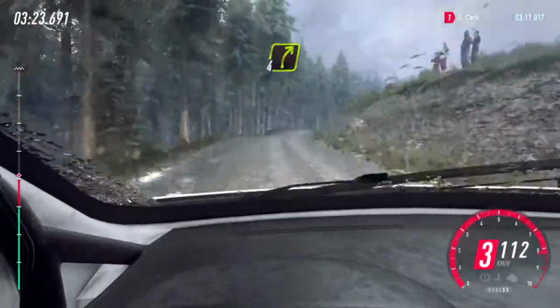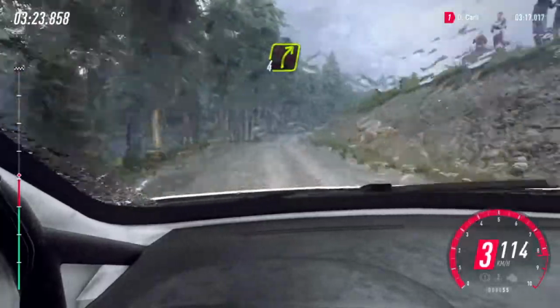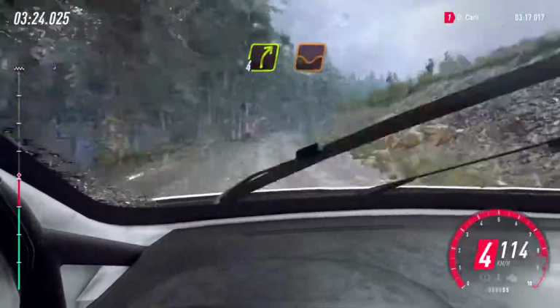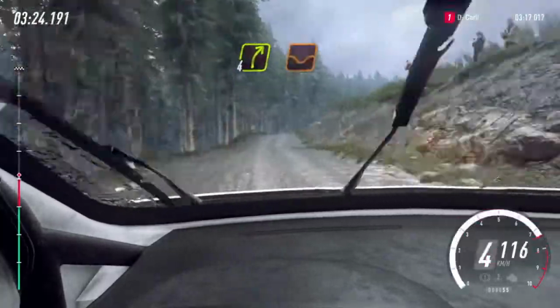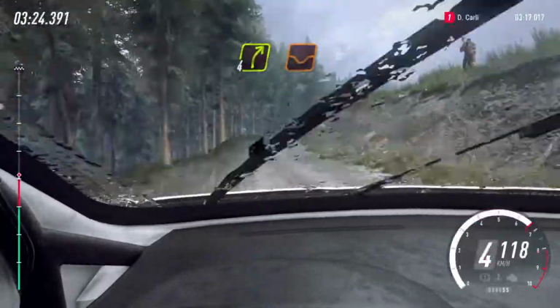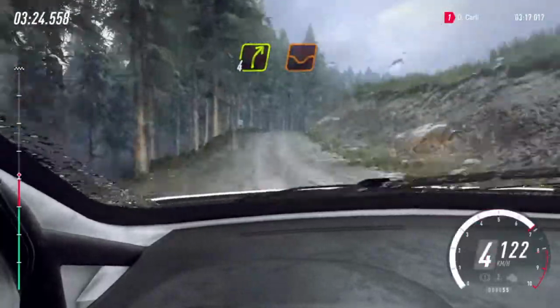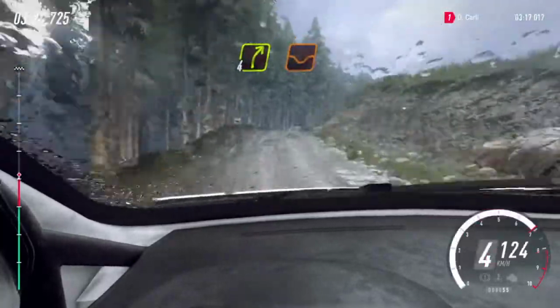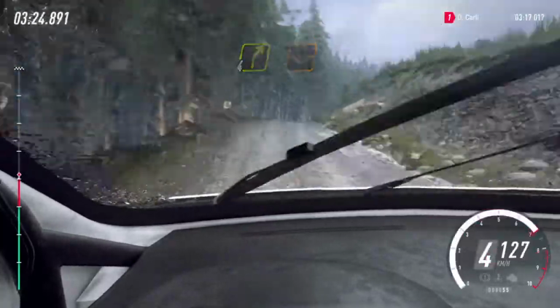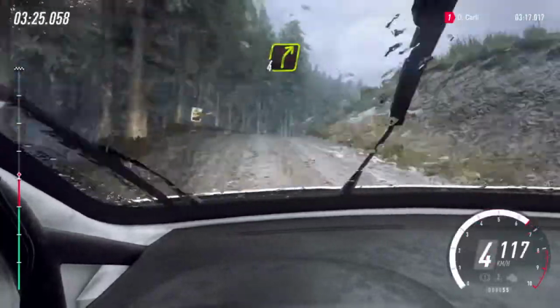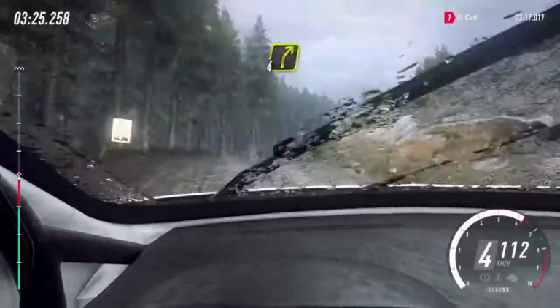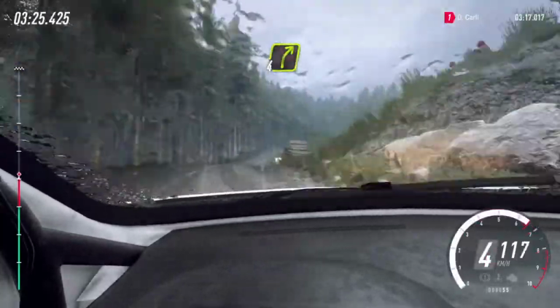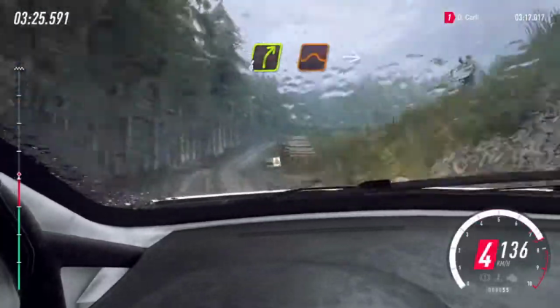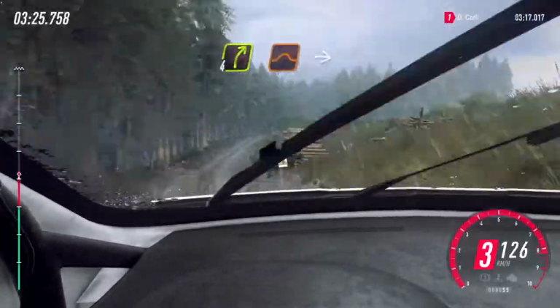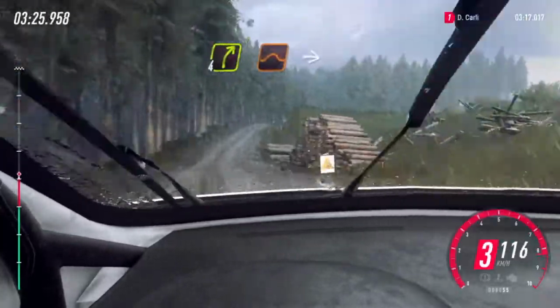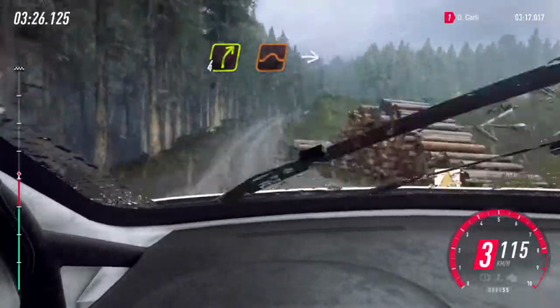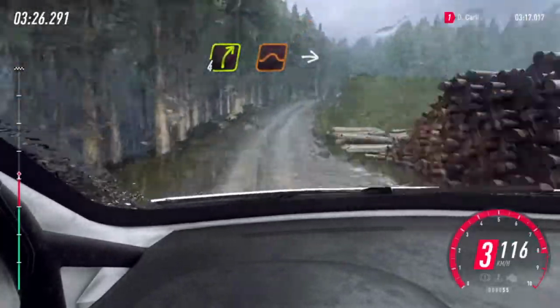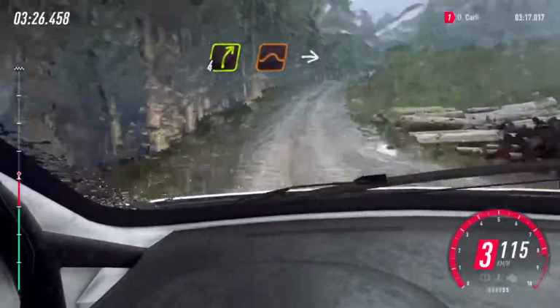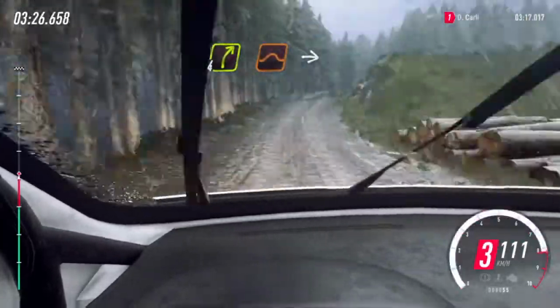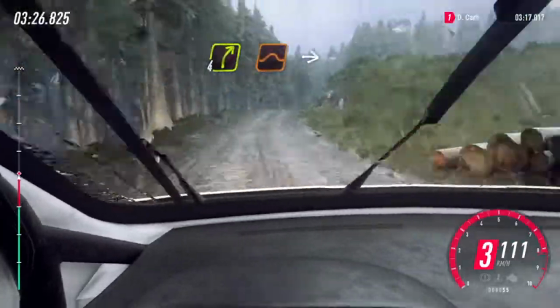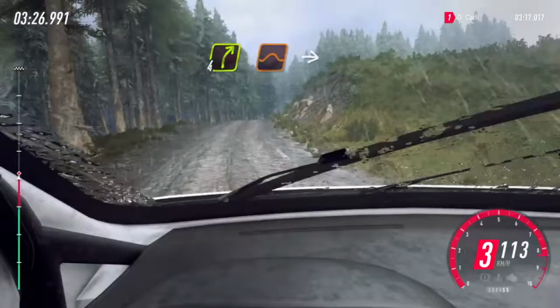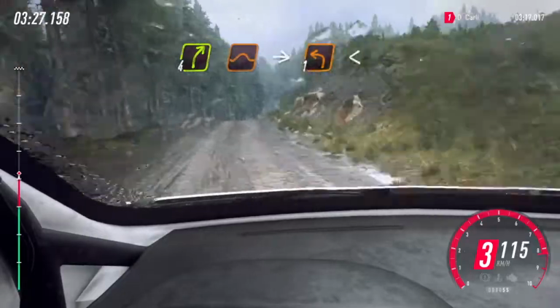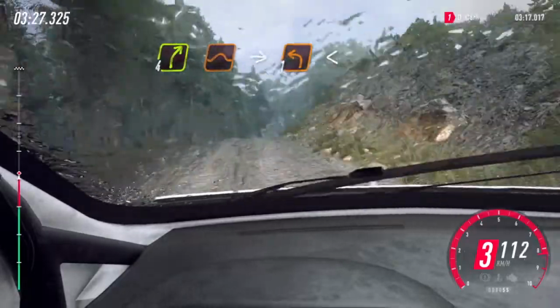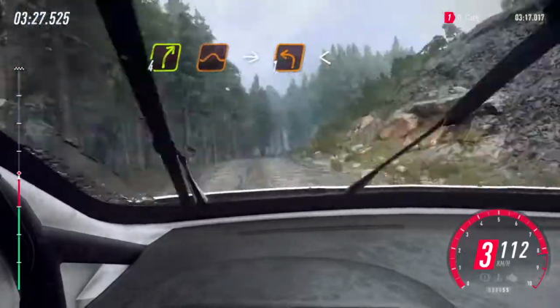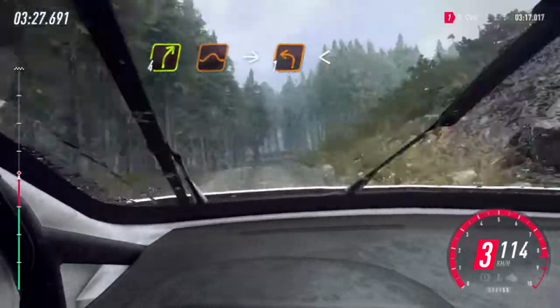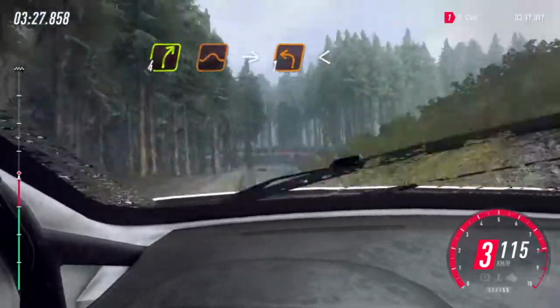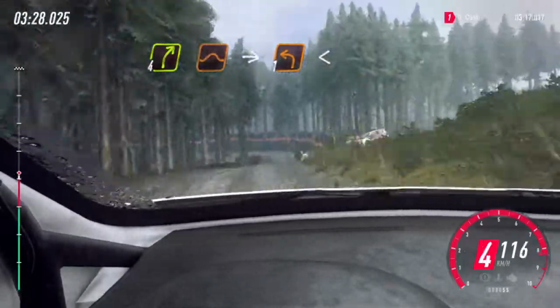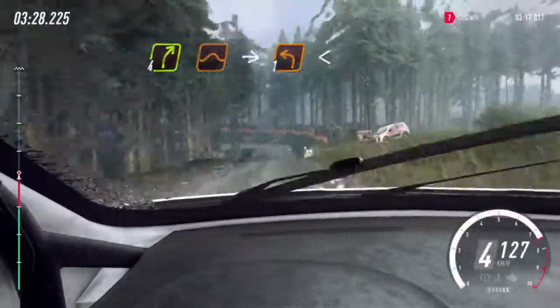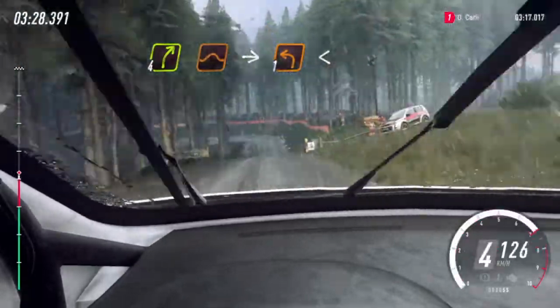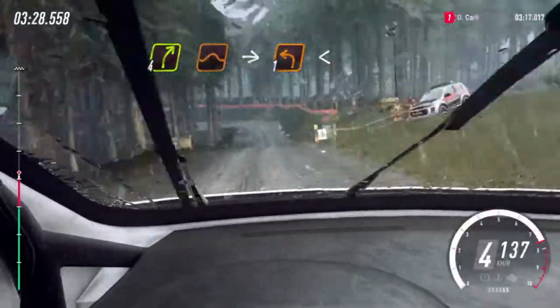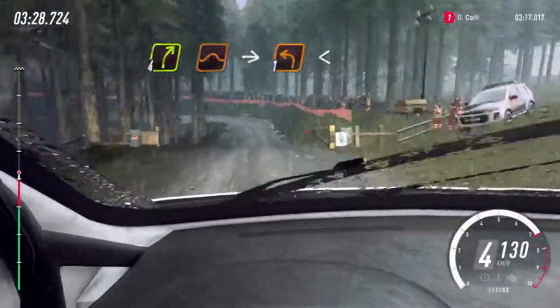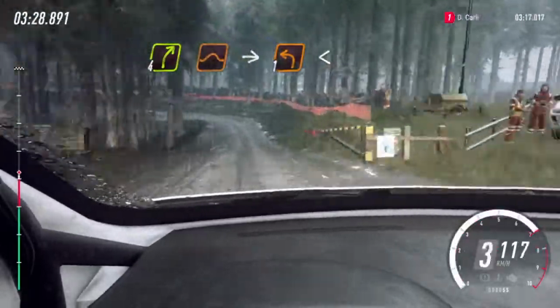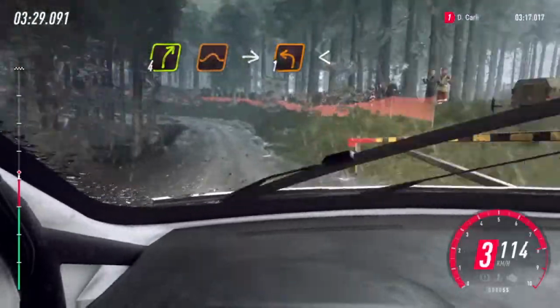Four right of a jump, into slow, one left long, open to a crest.